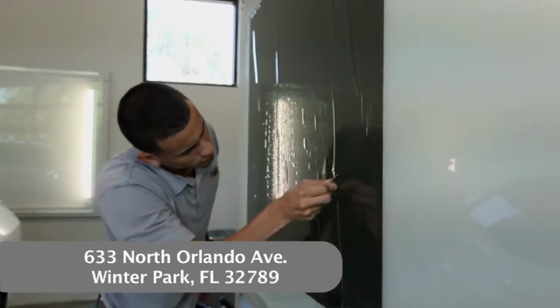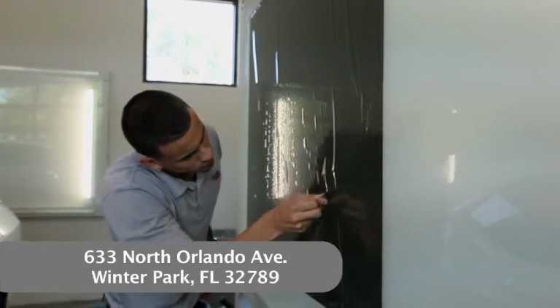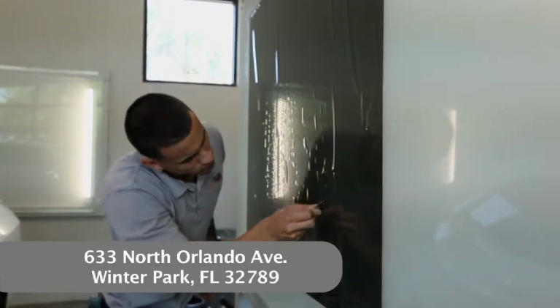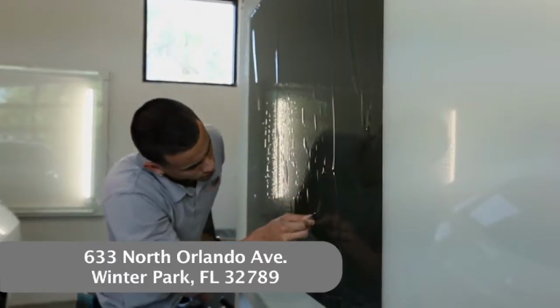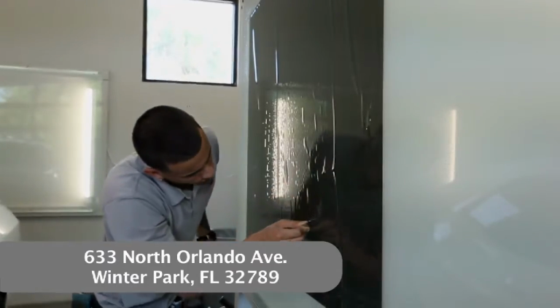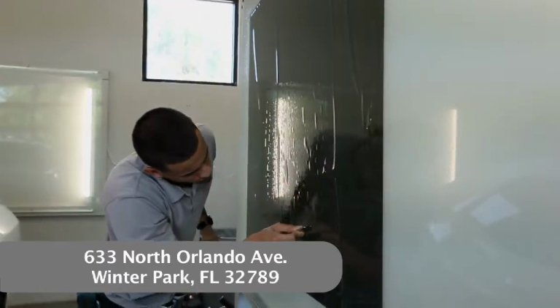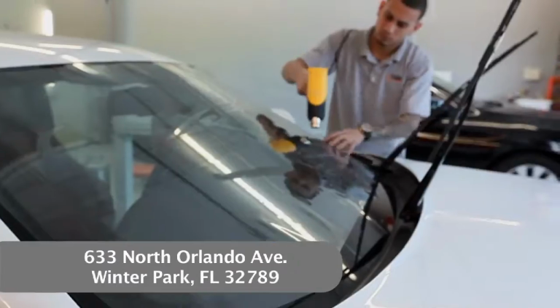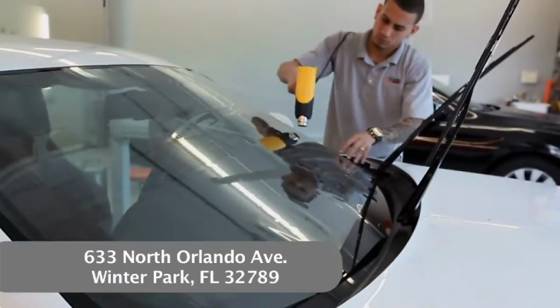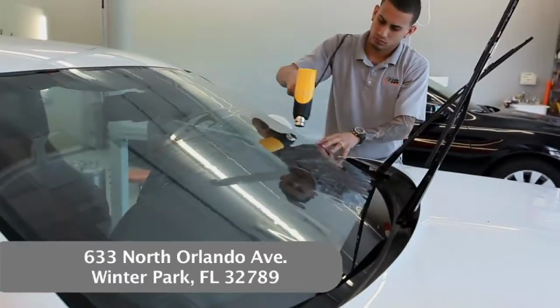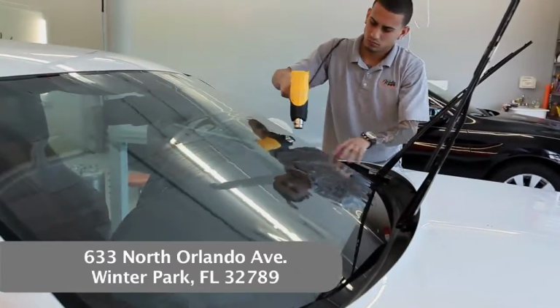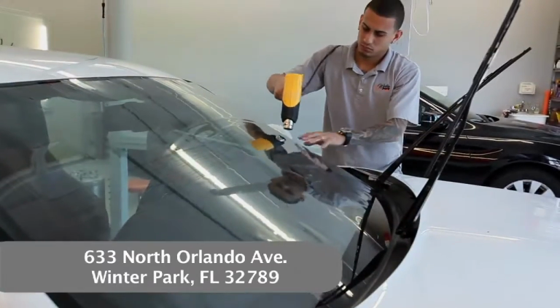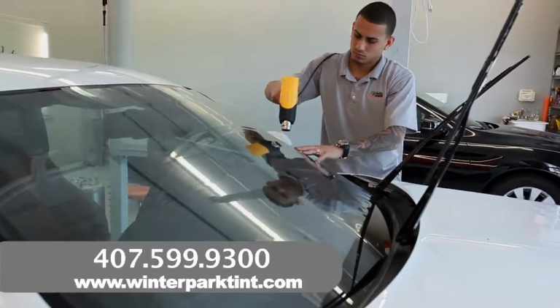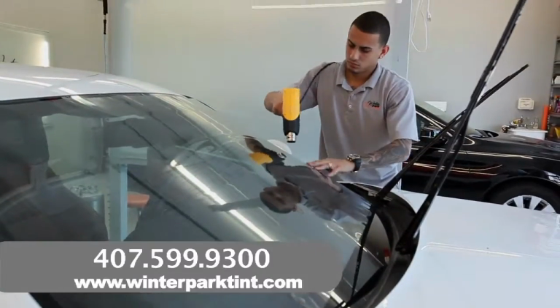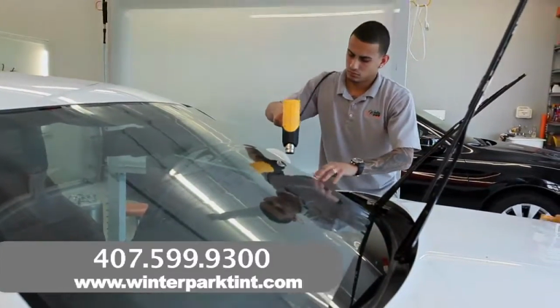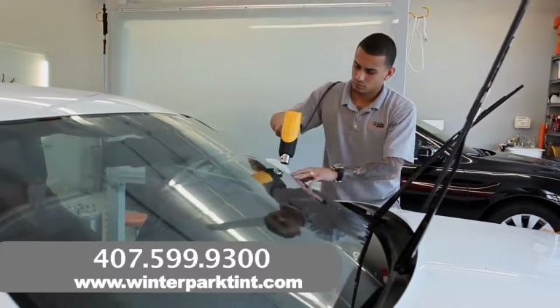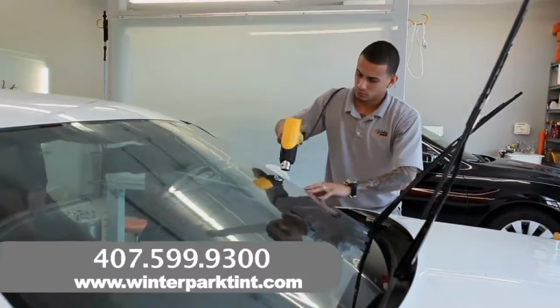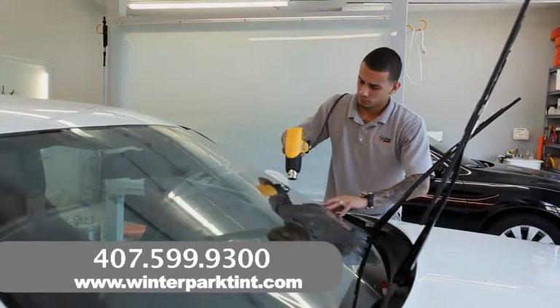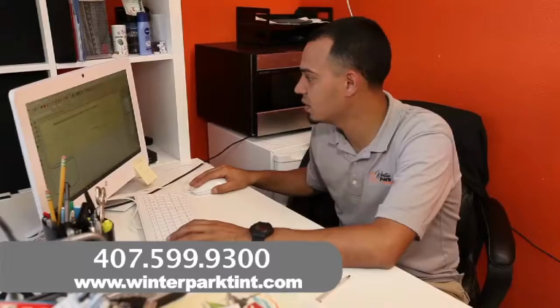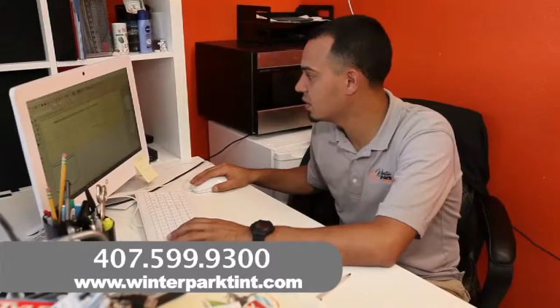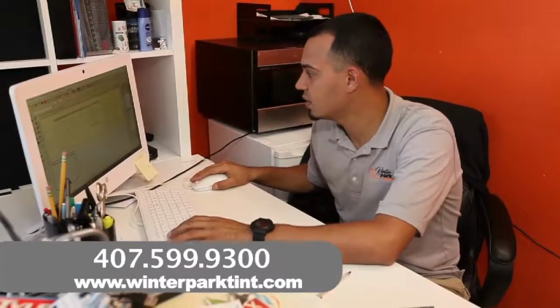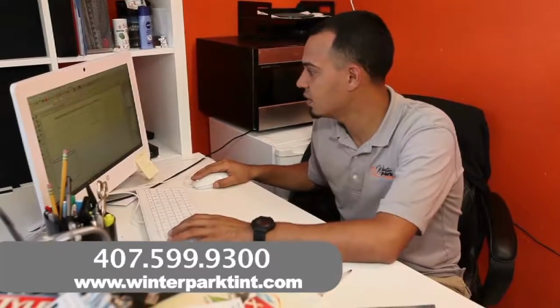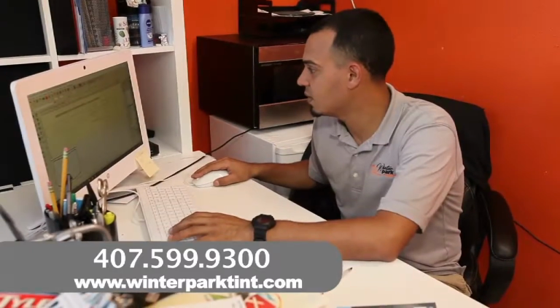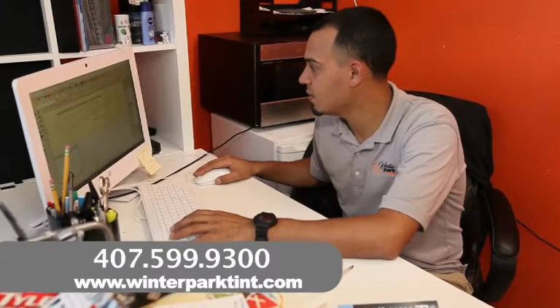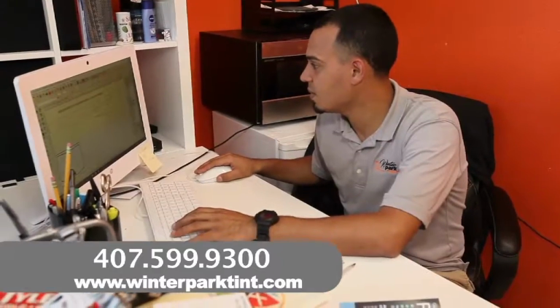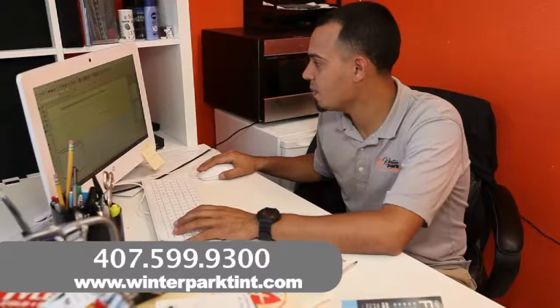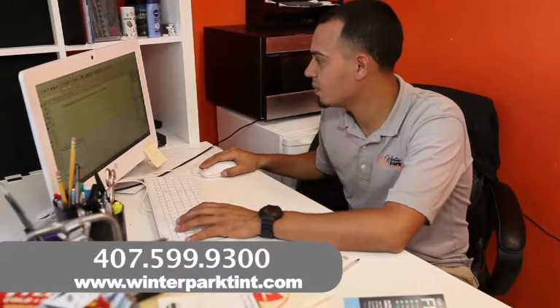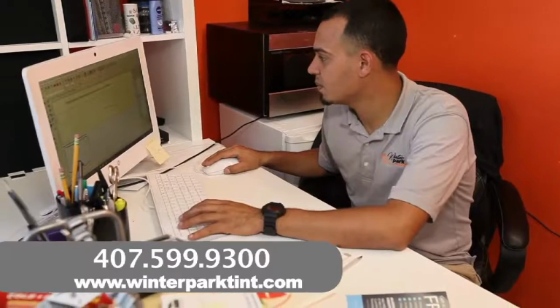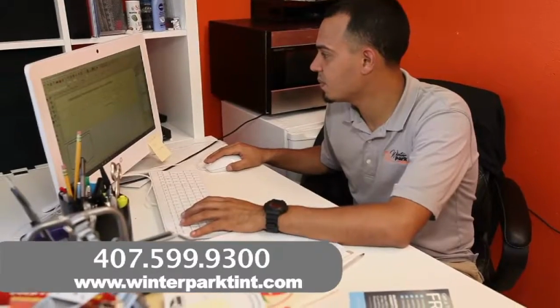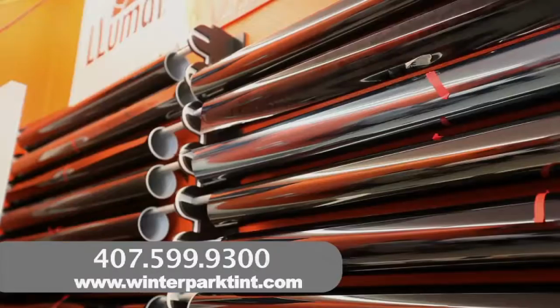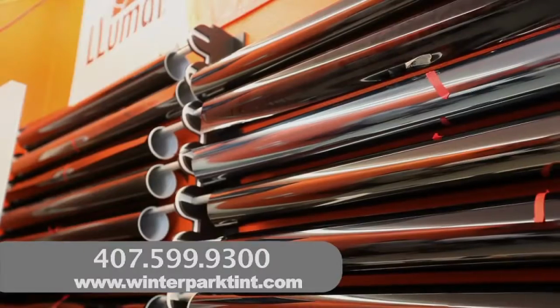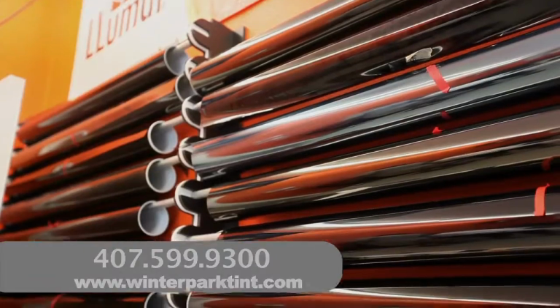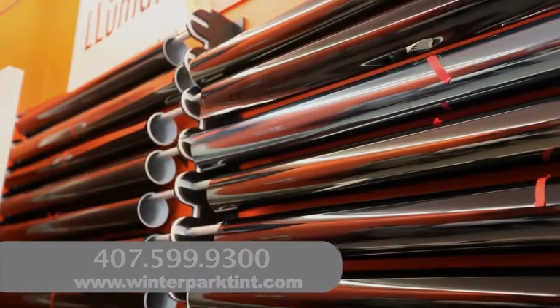We also do vinyl wraps and paint protection. We wrap boats, motorcycles, jet skis, and all different types of vehicles.